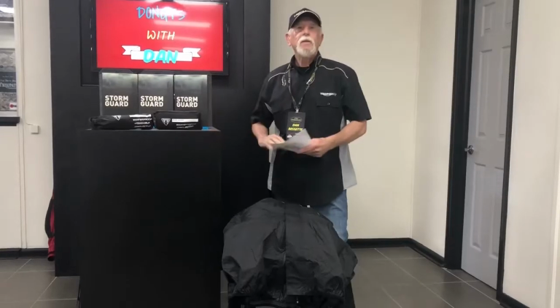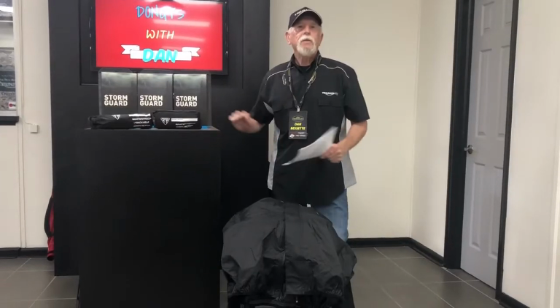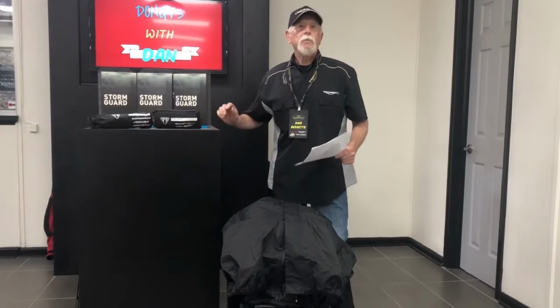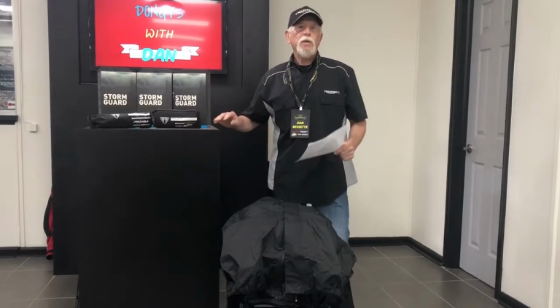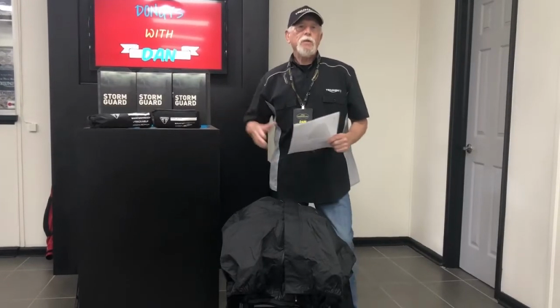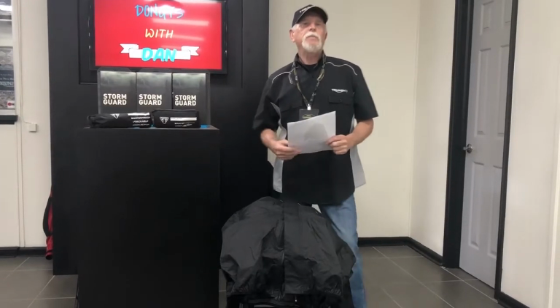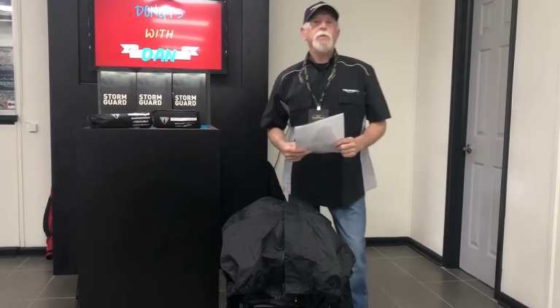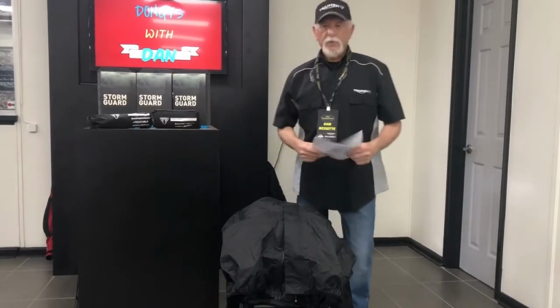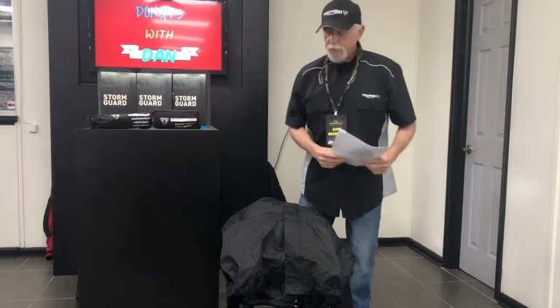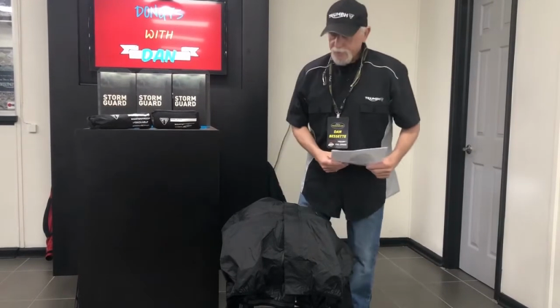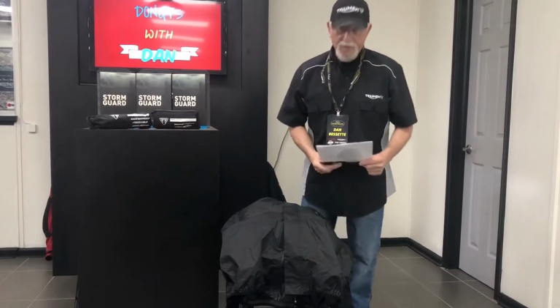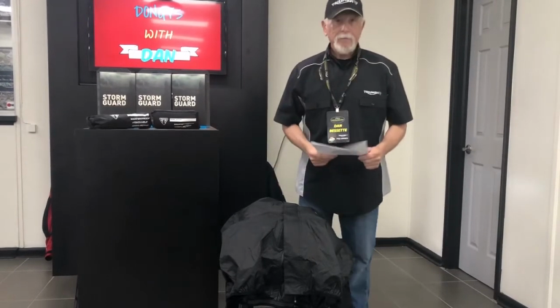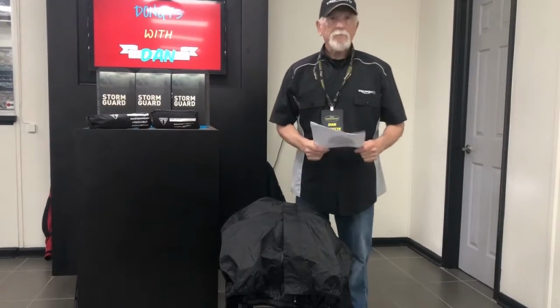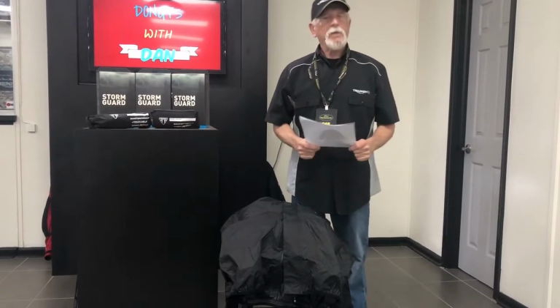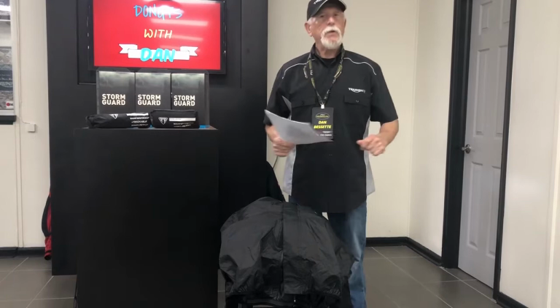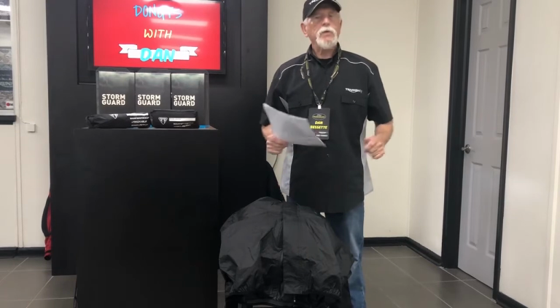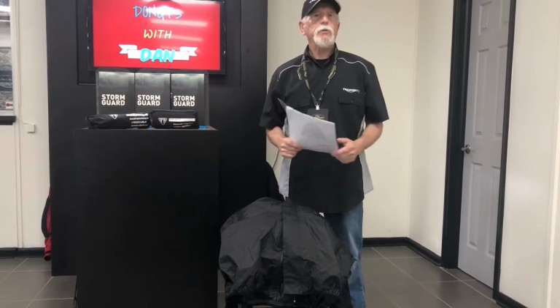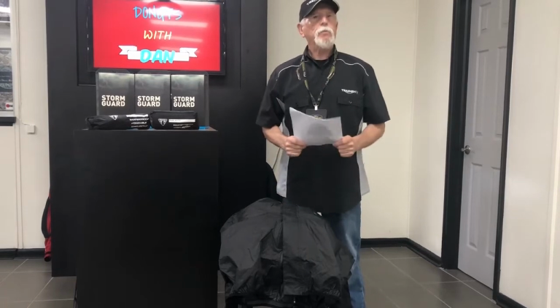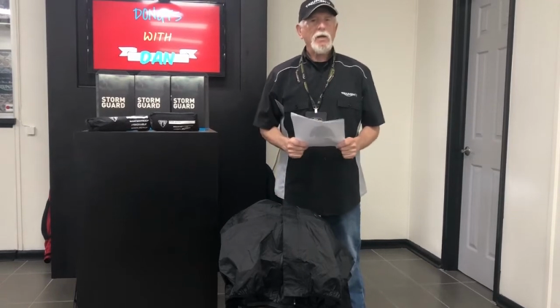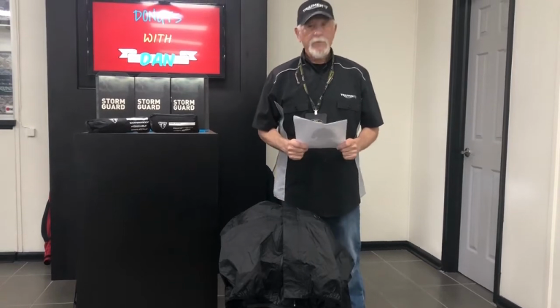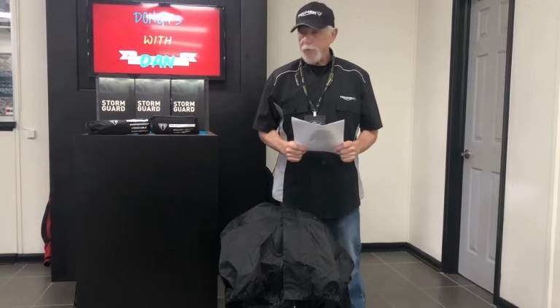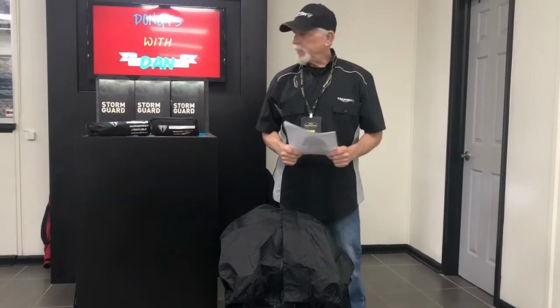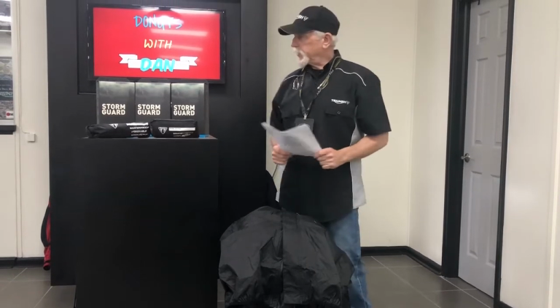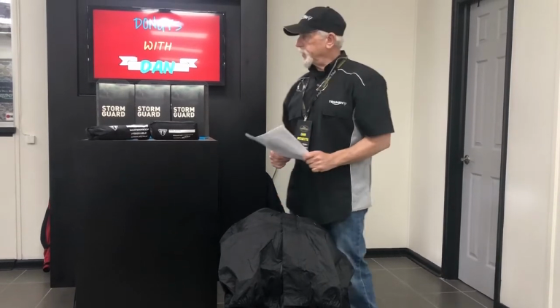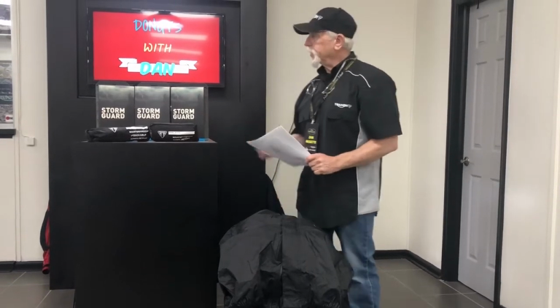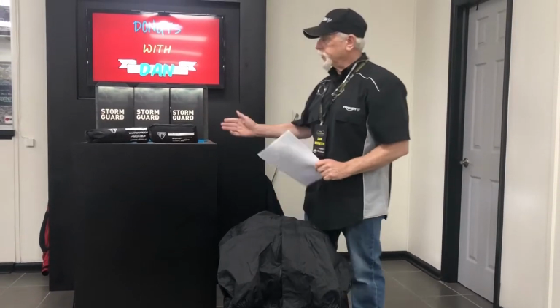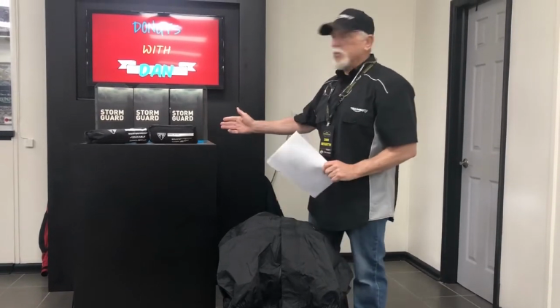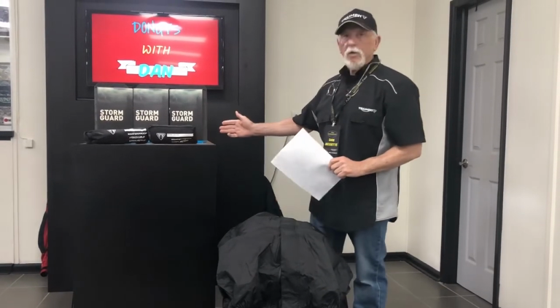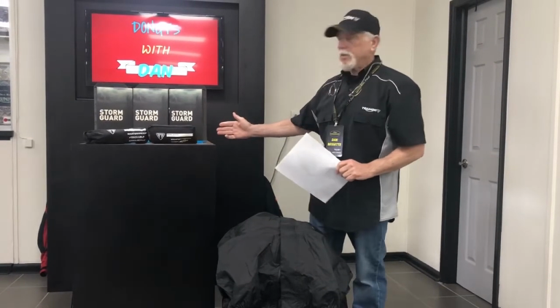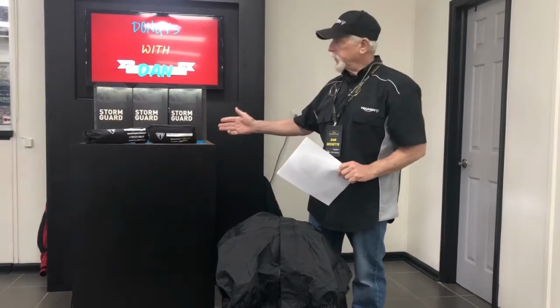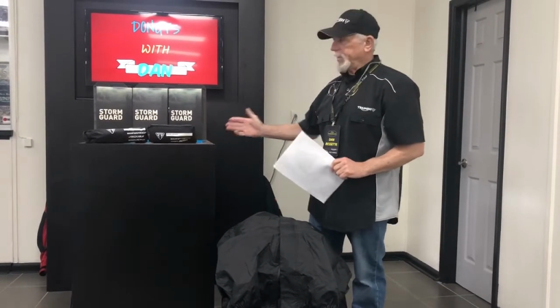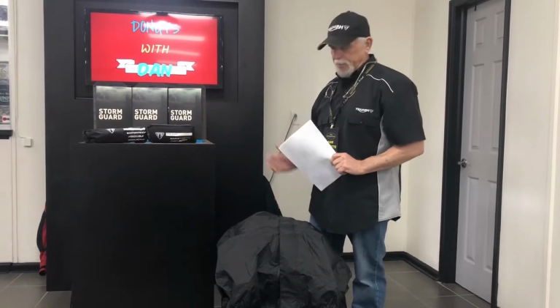Good morning. Welcome to Donut Sudan. Today we're going to do a product review of Triumph's Storm Guard rain gear.